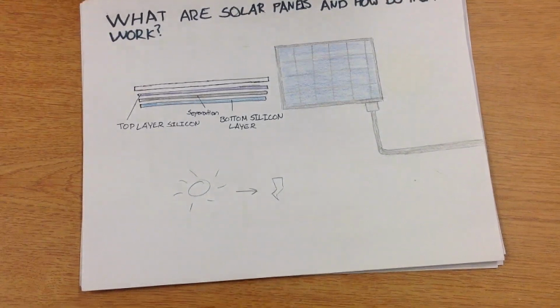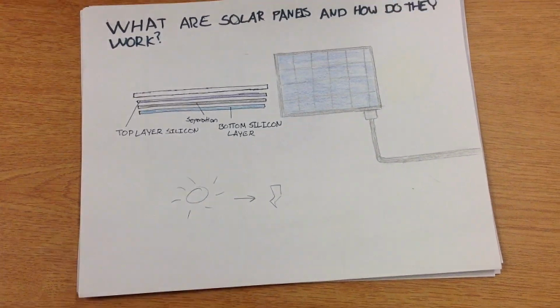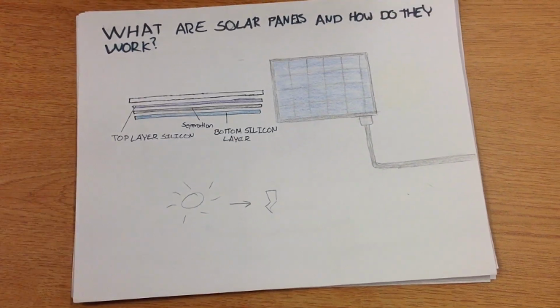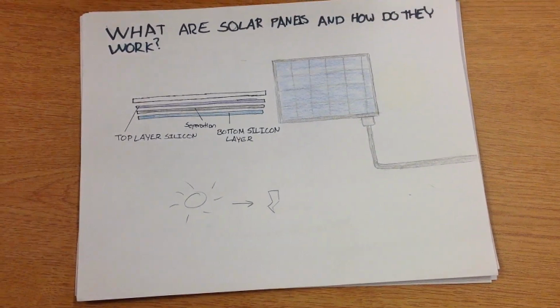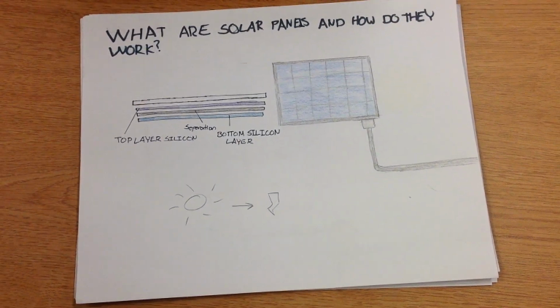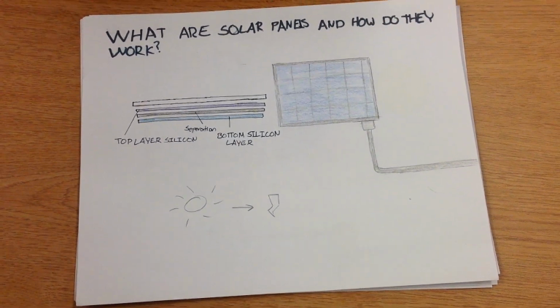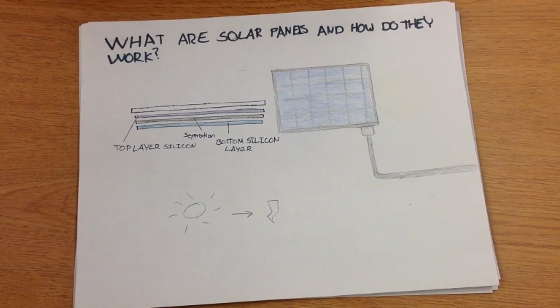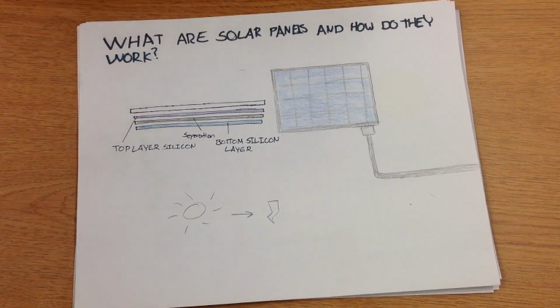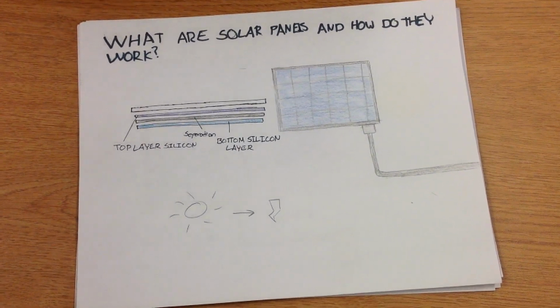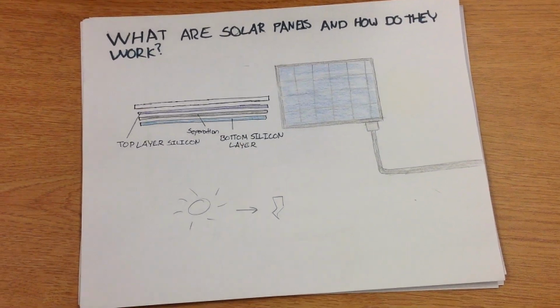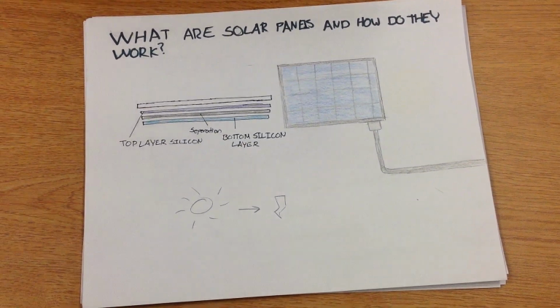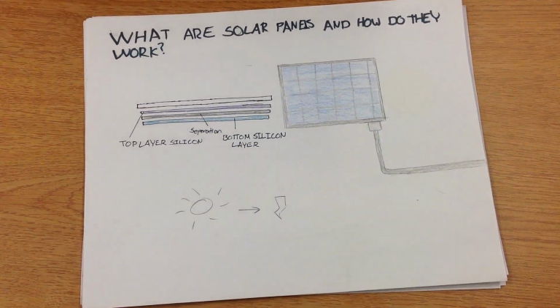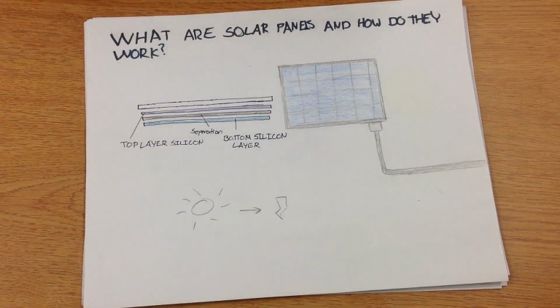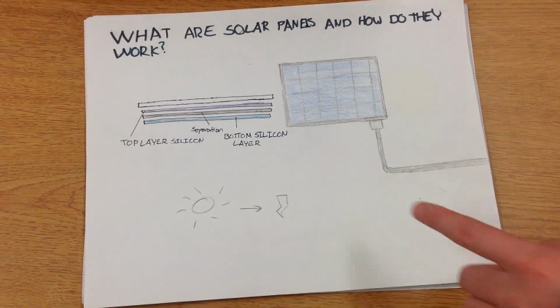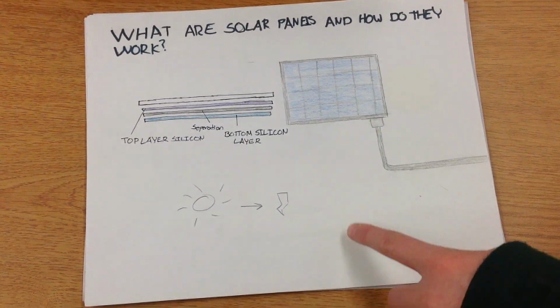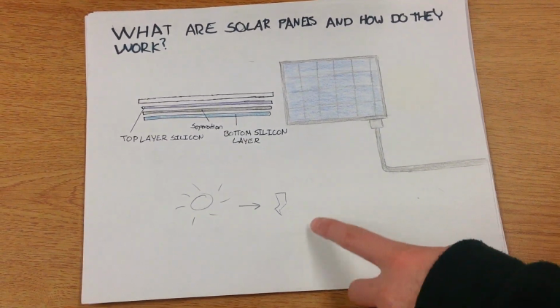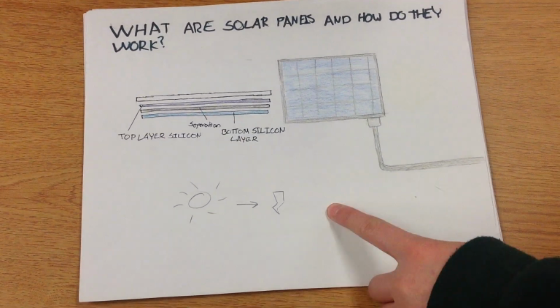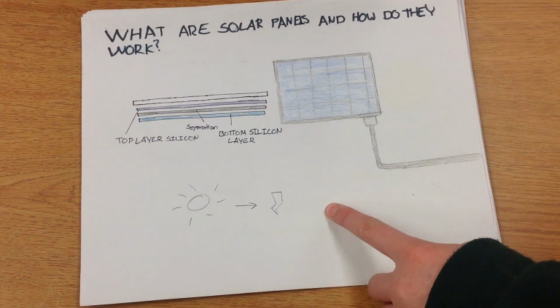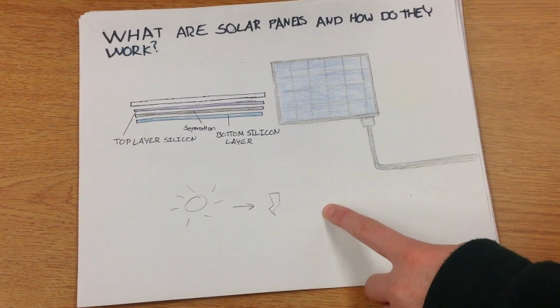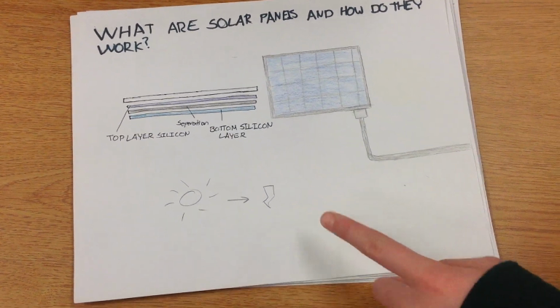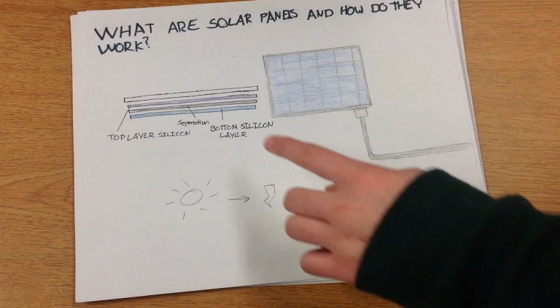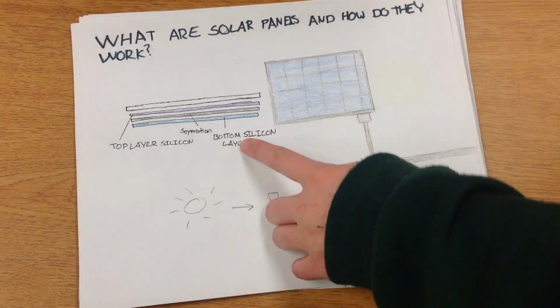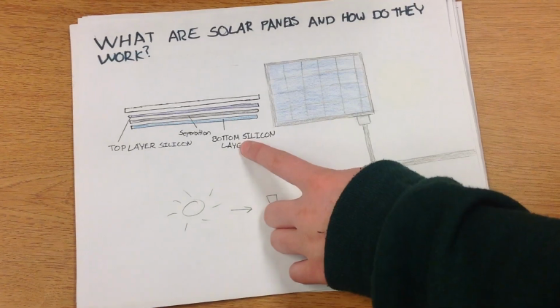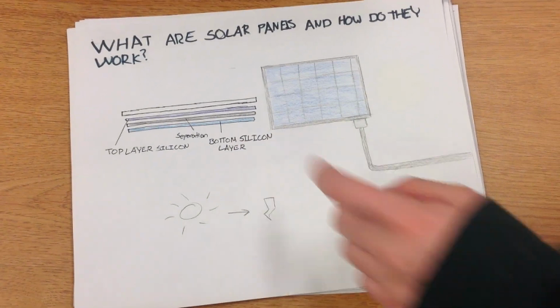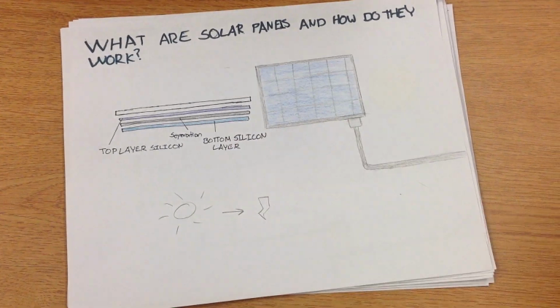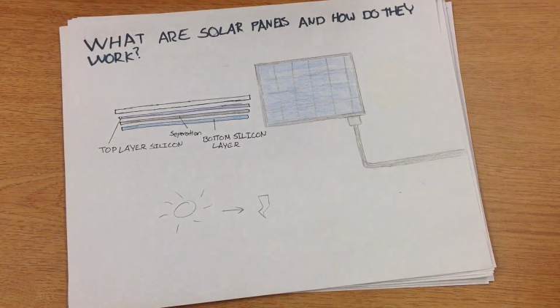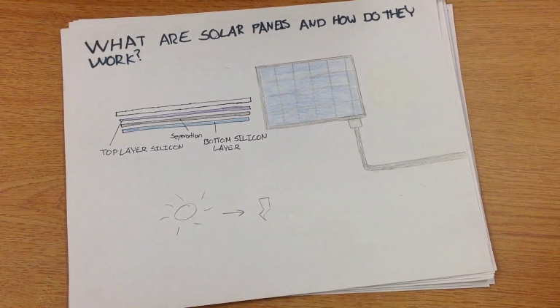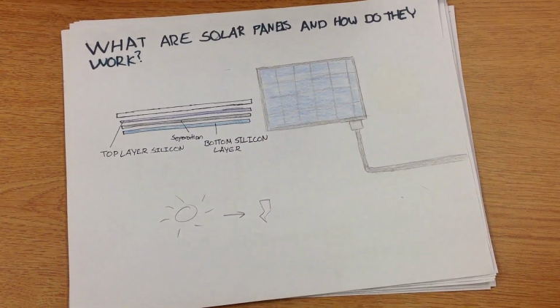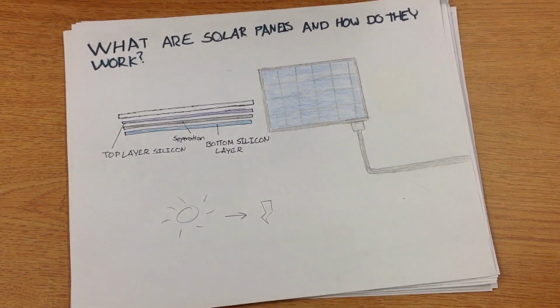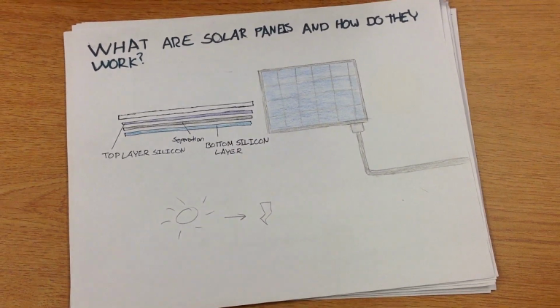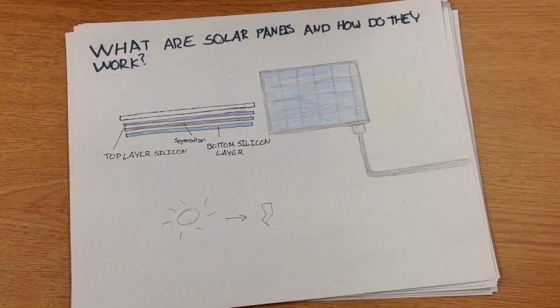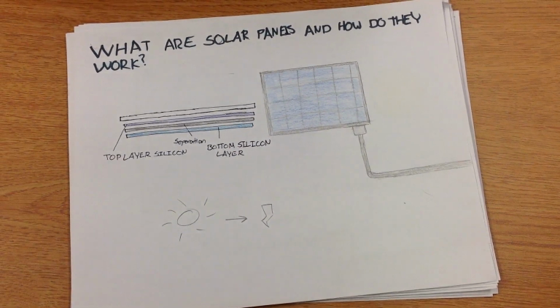What are solar panels and how do they work? Solar panels change sunlight into electricity by using PV cells, or photovoltaic cells, which capture the sun's rays.